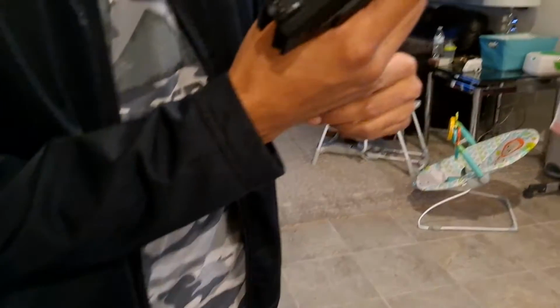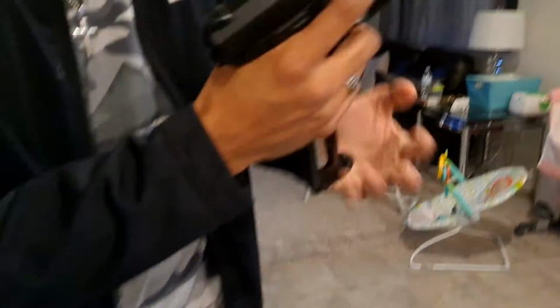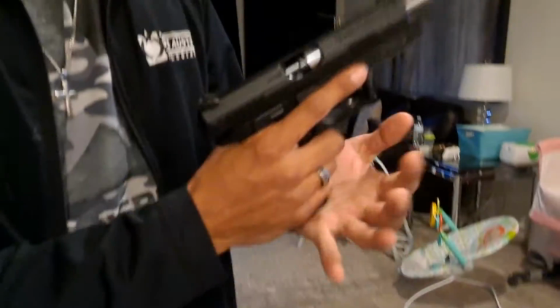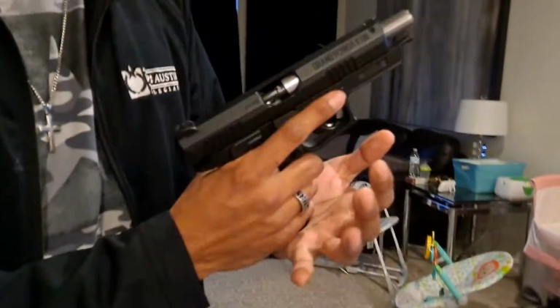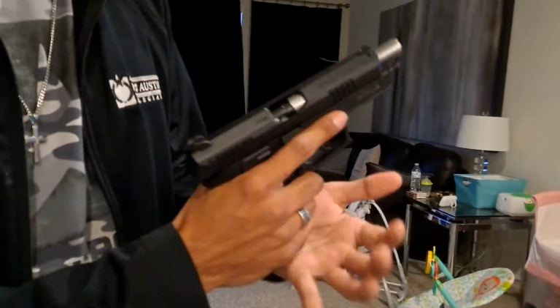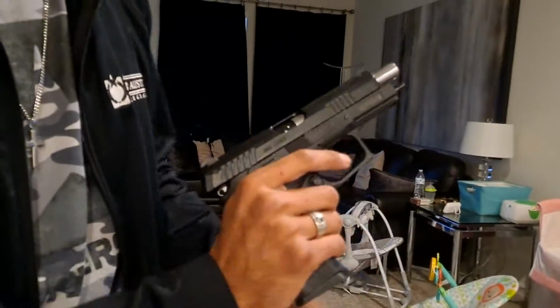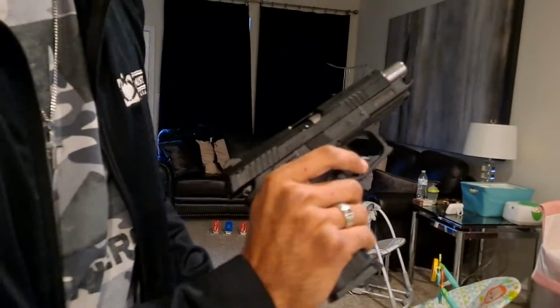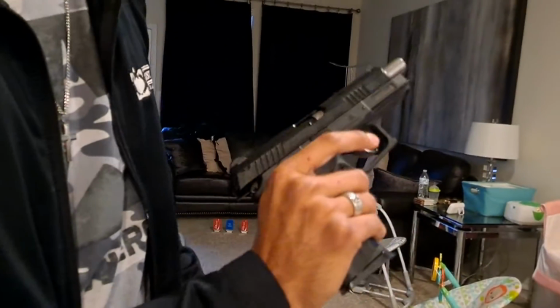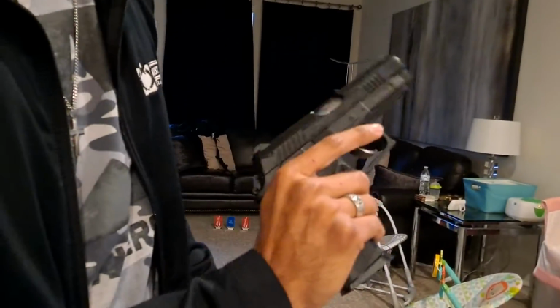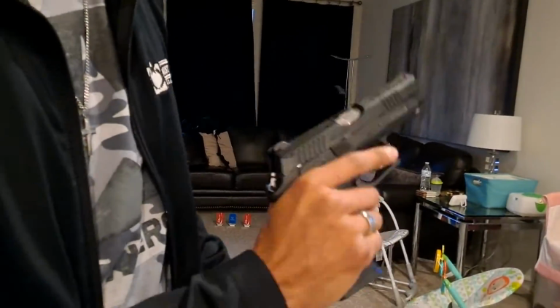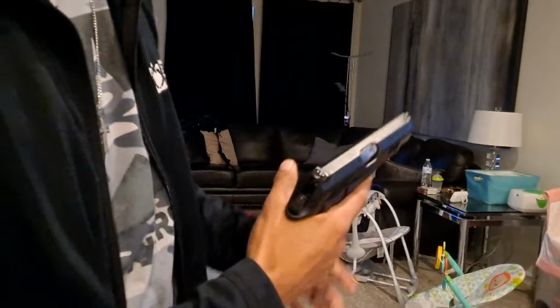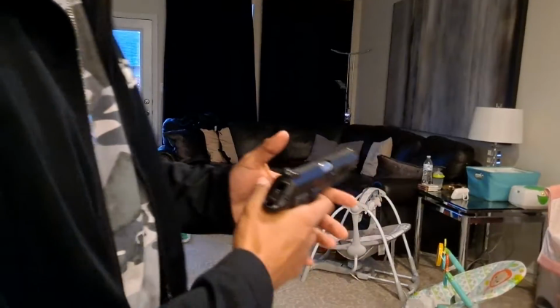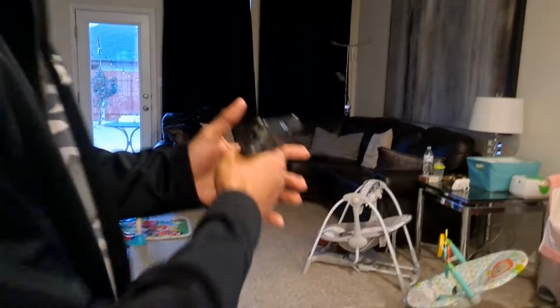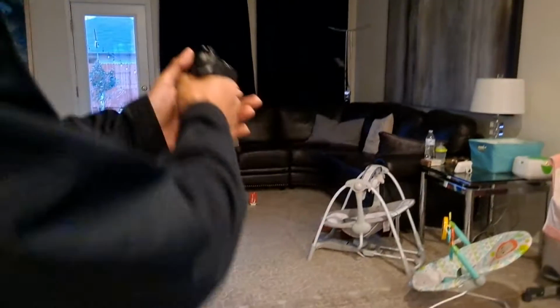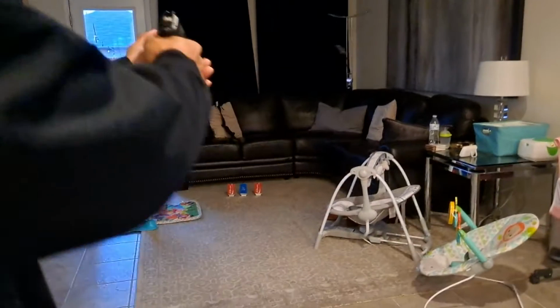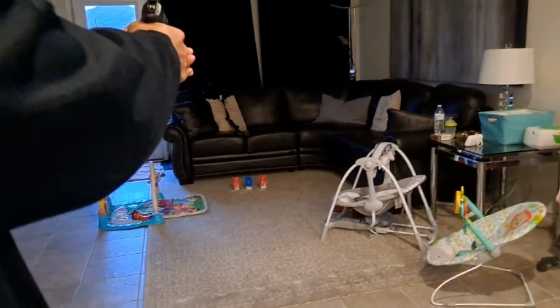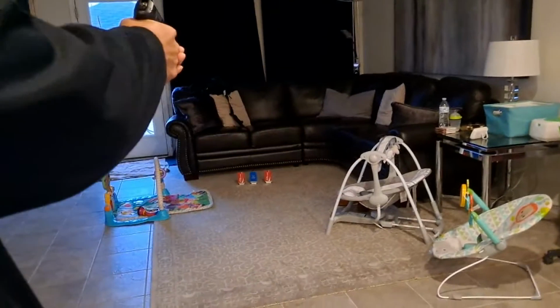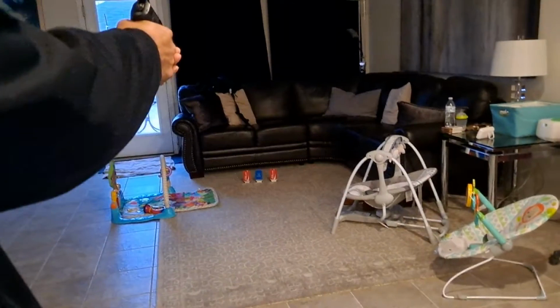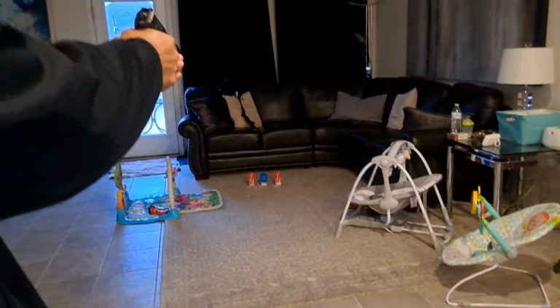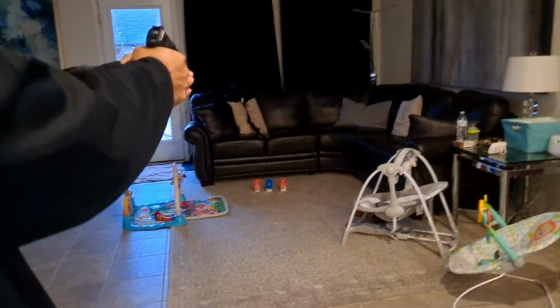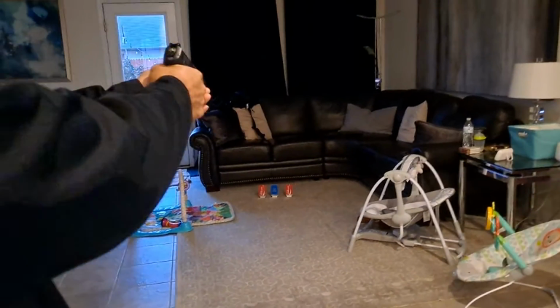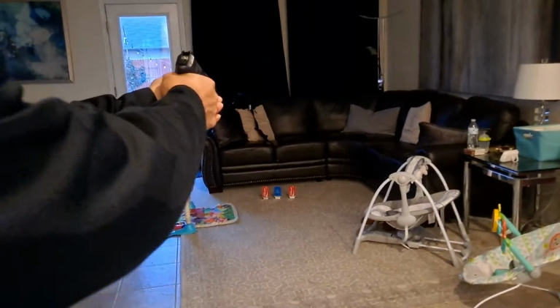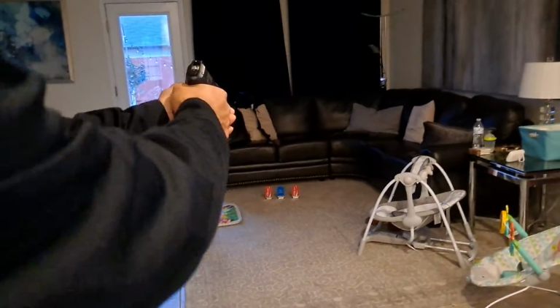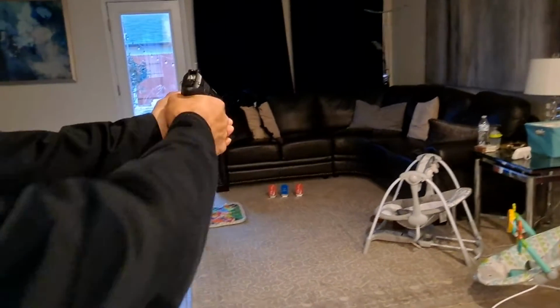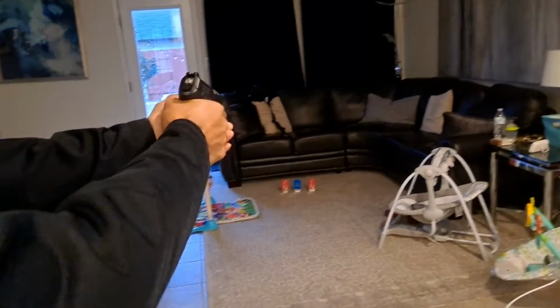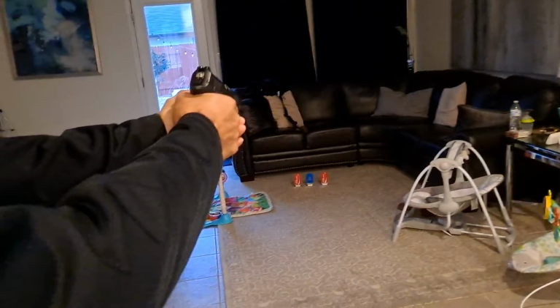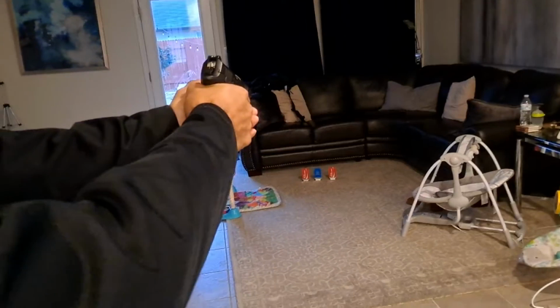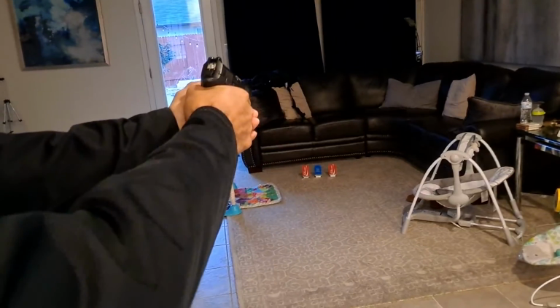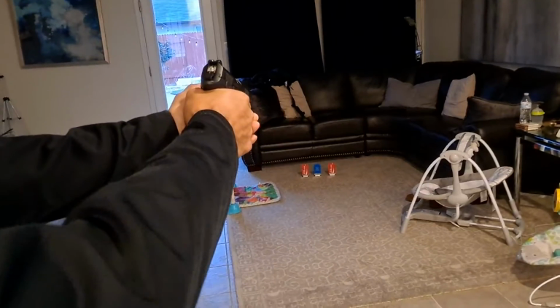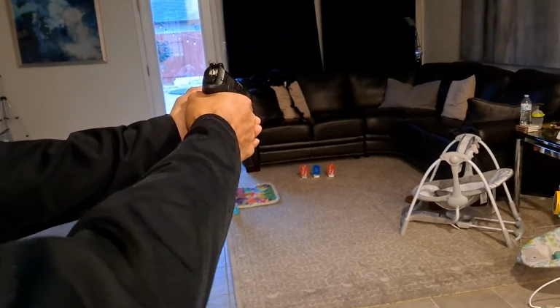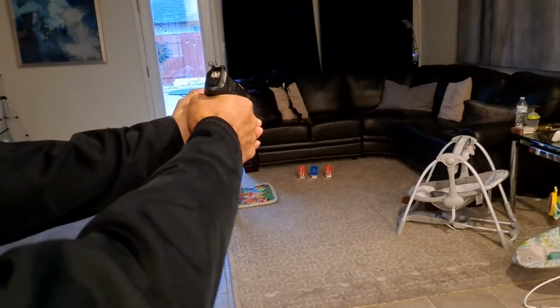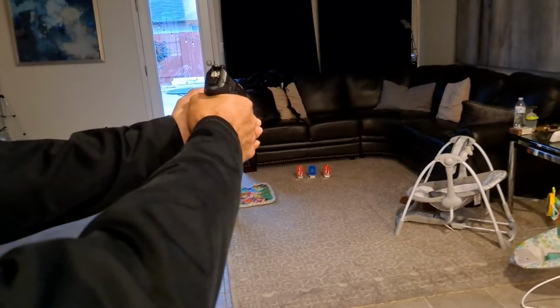I'm going to put this in and take some shots with it real quick. I'm 15 feet away using .20s.